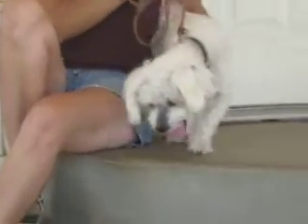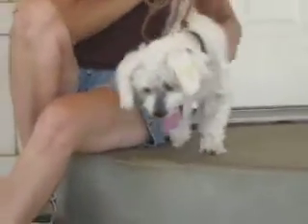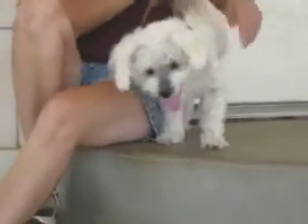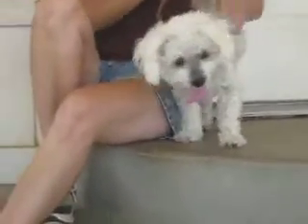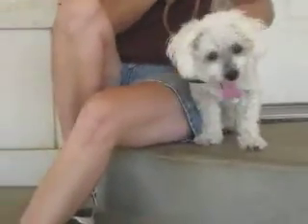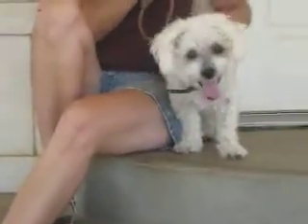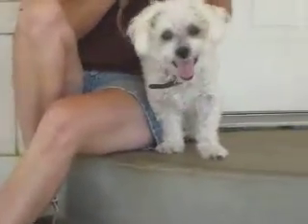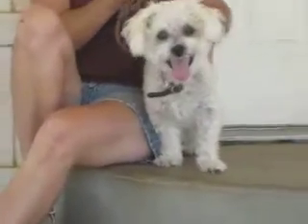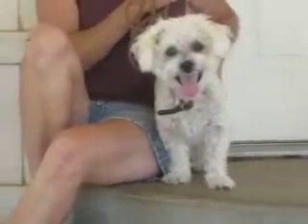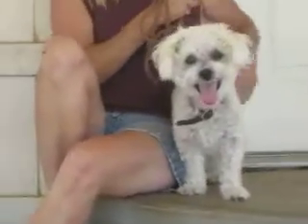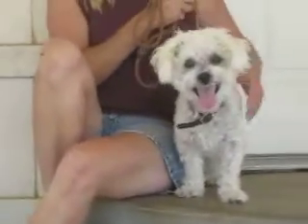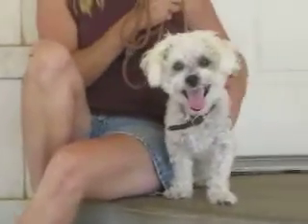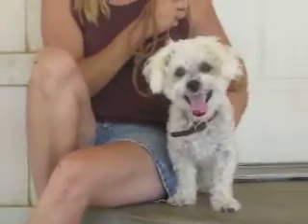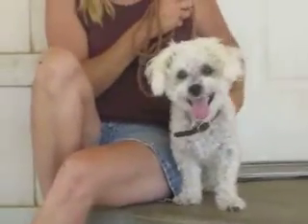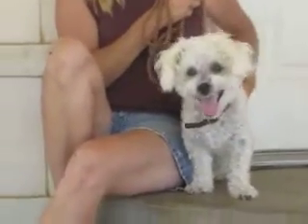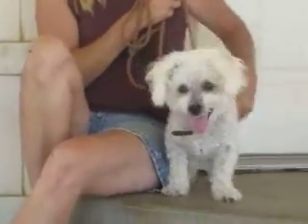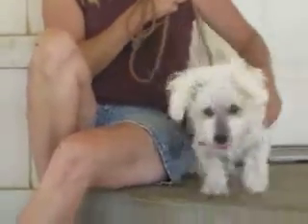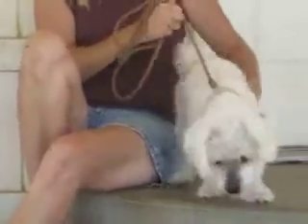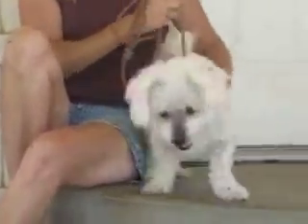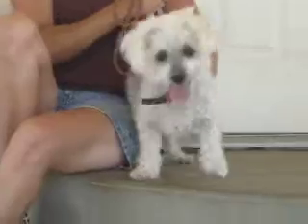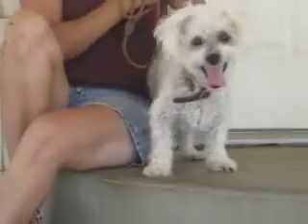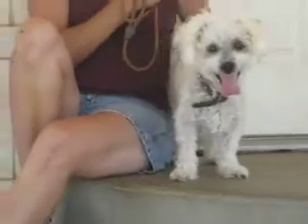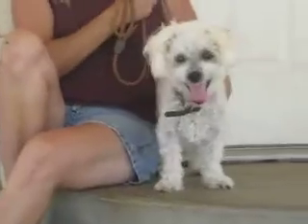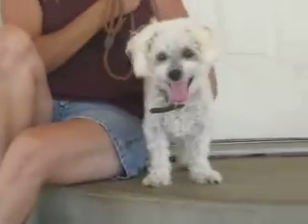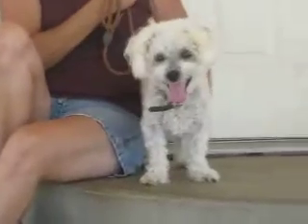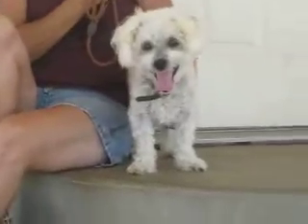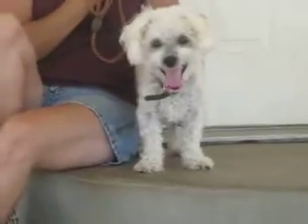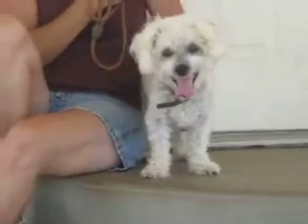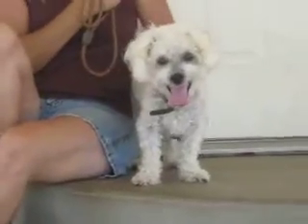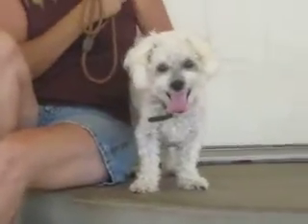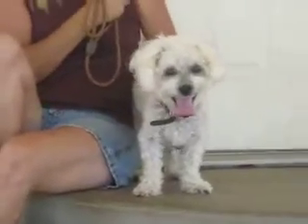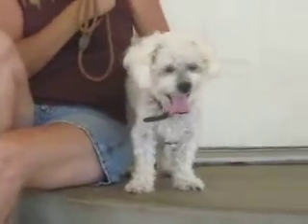He likes to play with toys. He'll start barking. Give me my toy! Give me my toy!